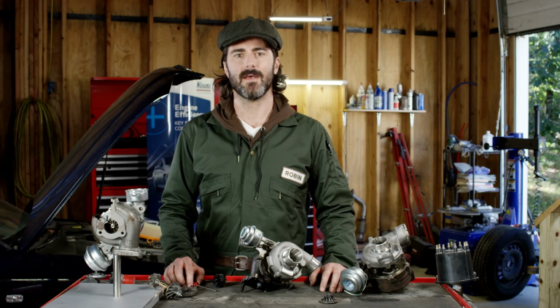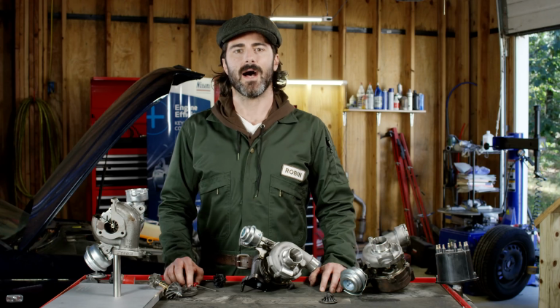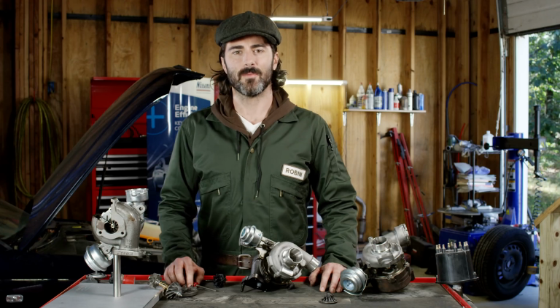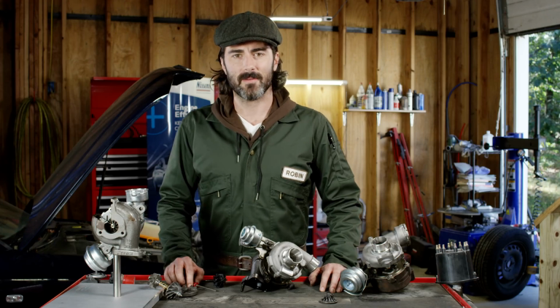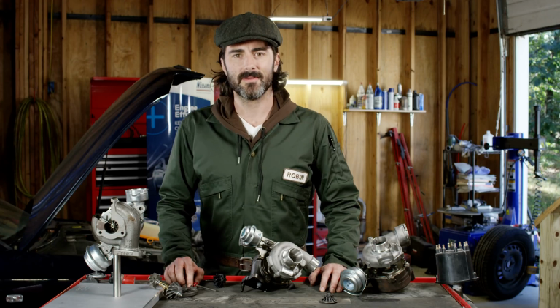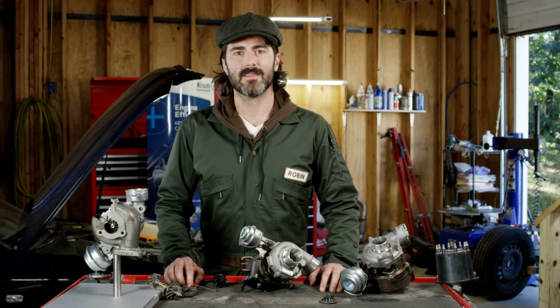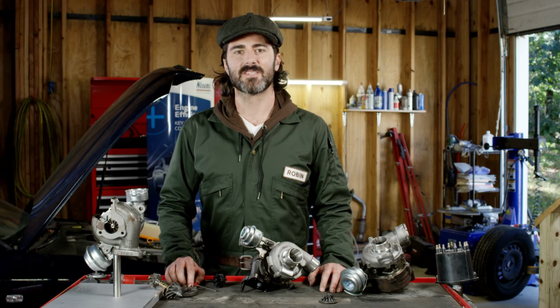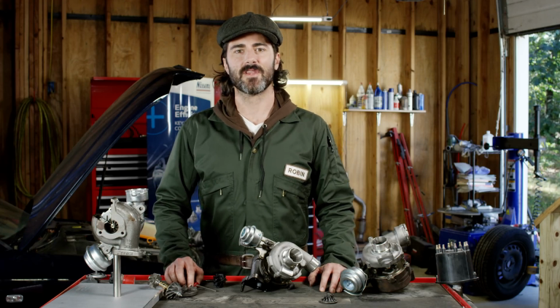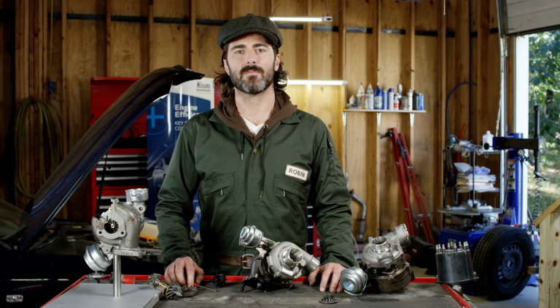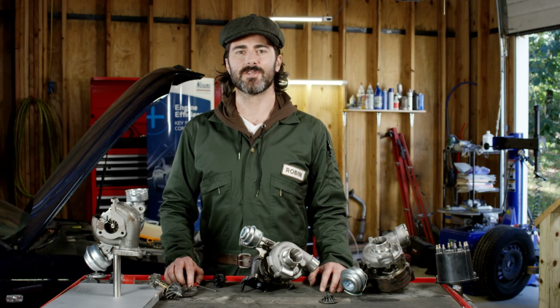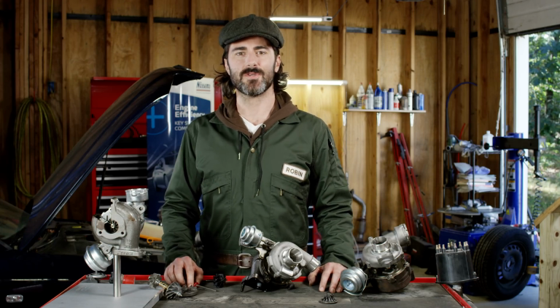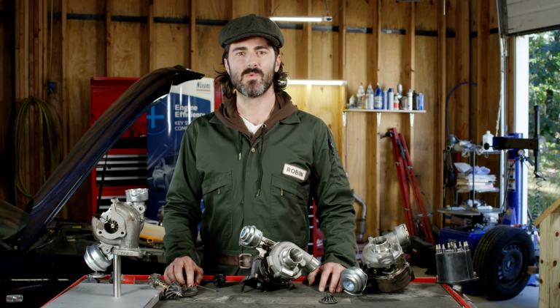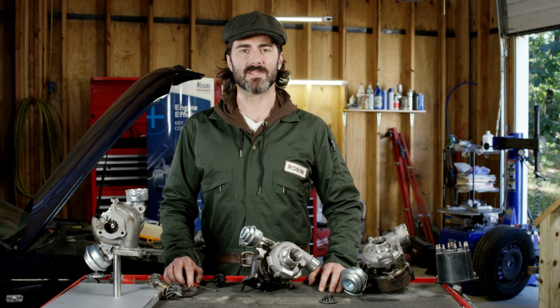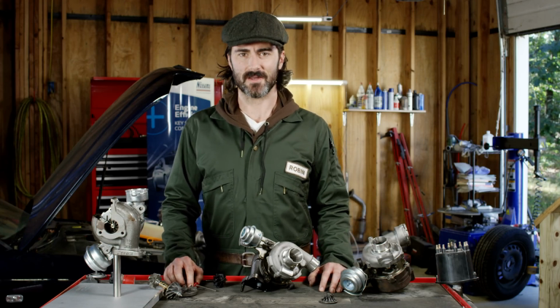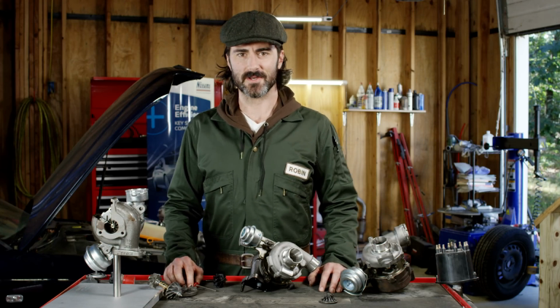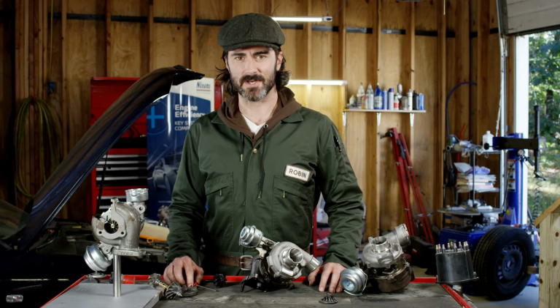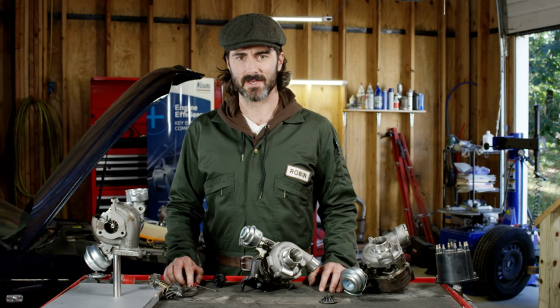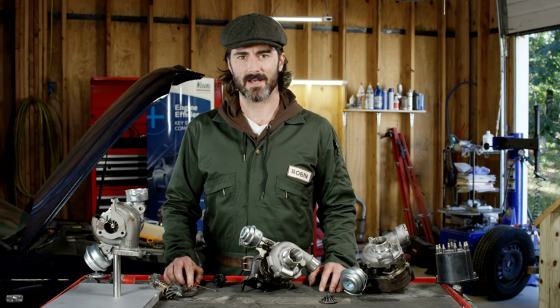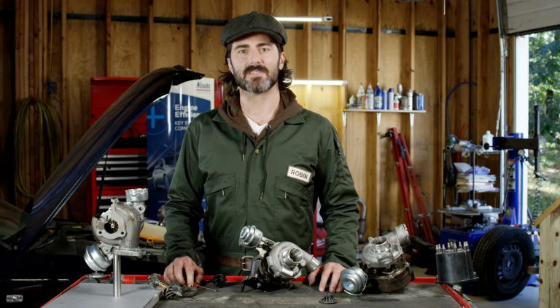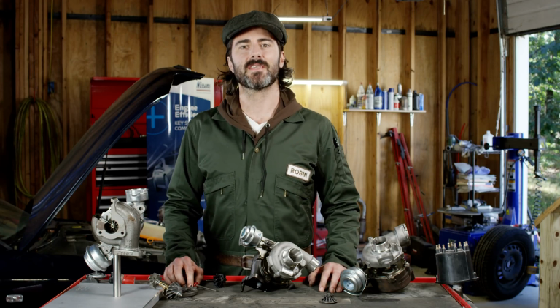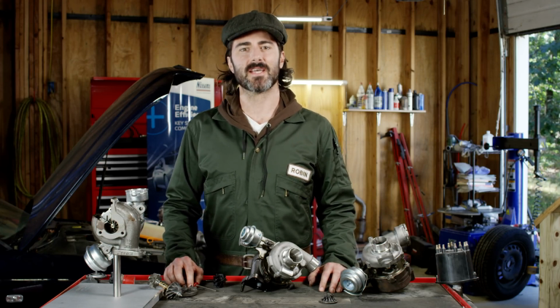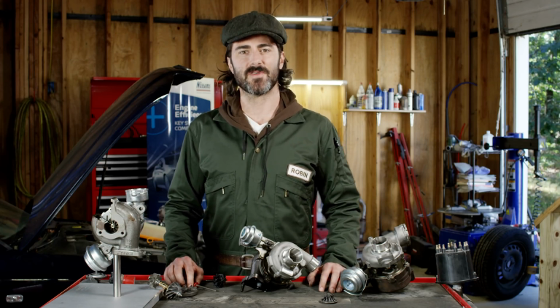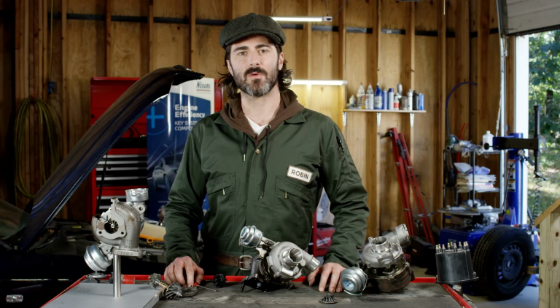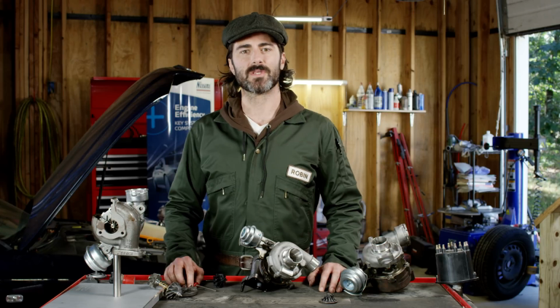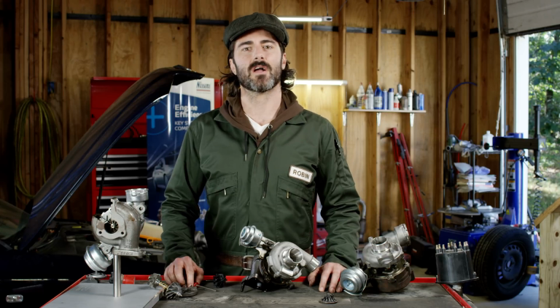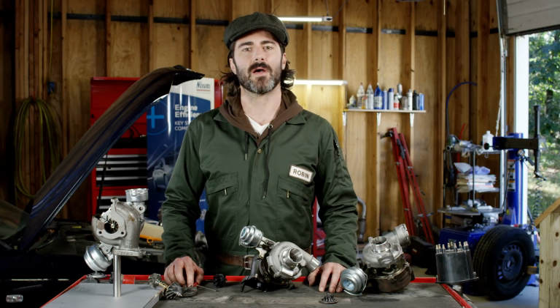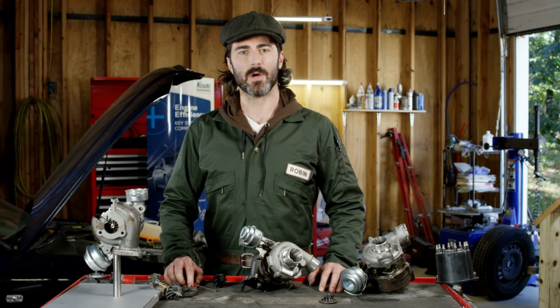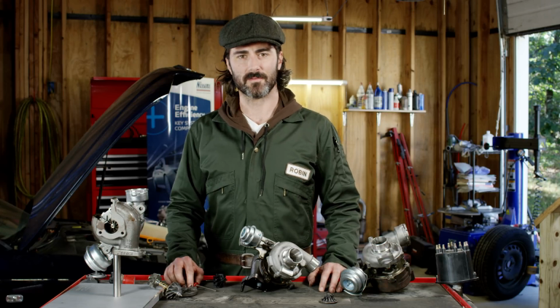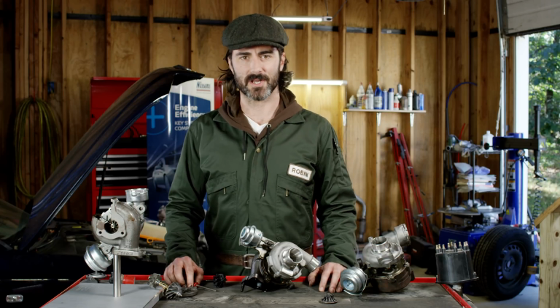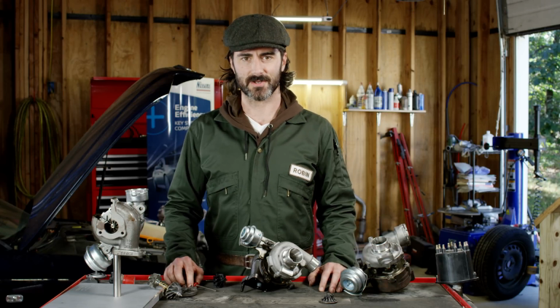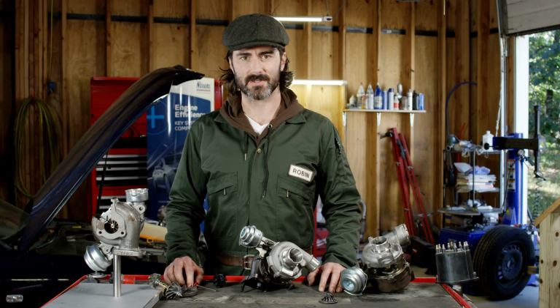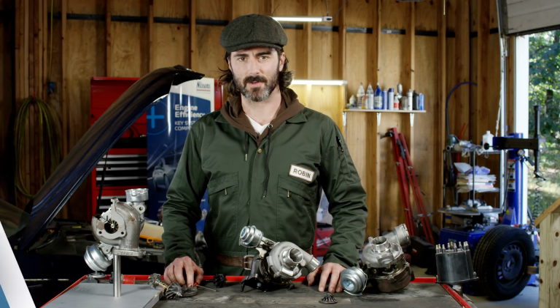I'm Robin. Thanks for letting me show you what's under the hood. I'll see you in the next video where we talk about overpressure in the turbo.